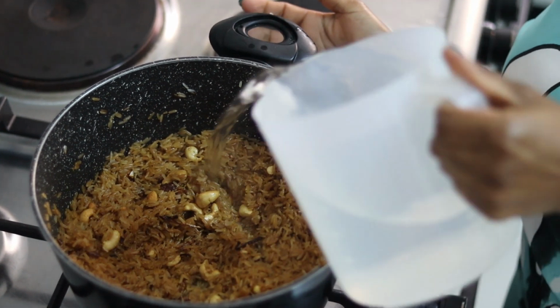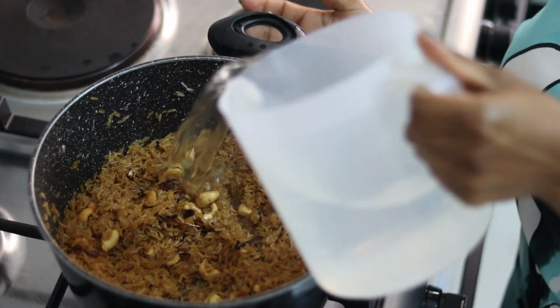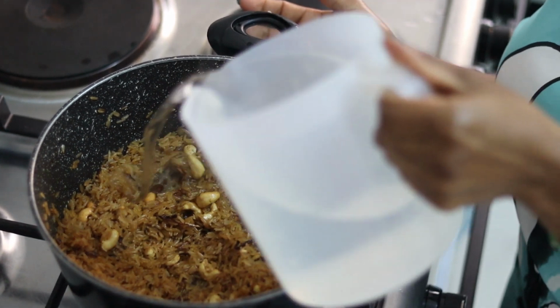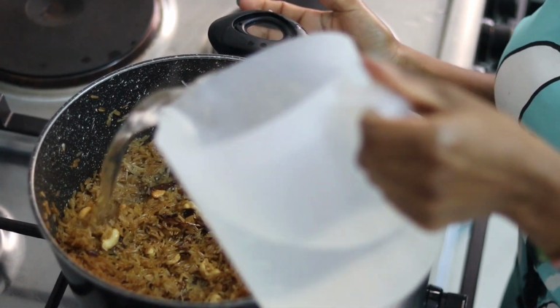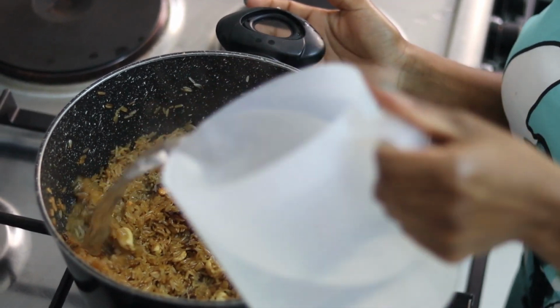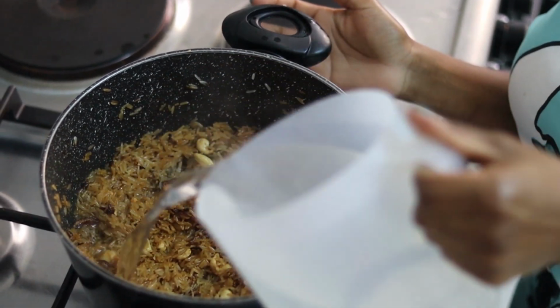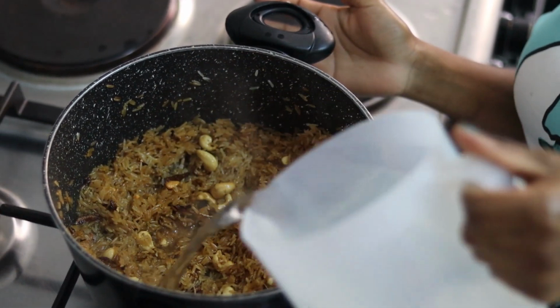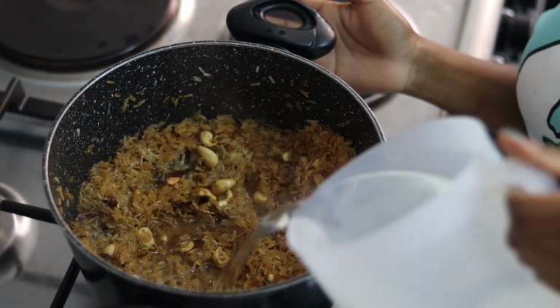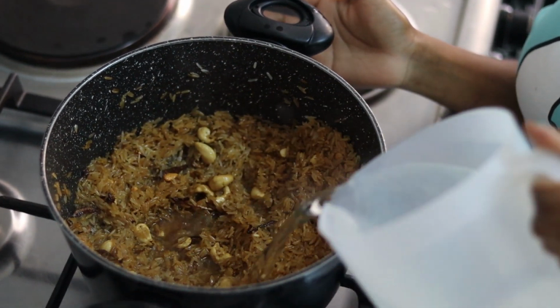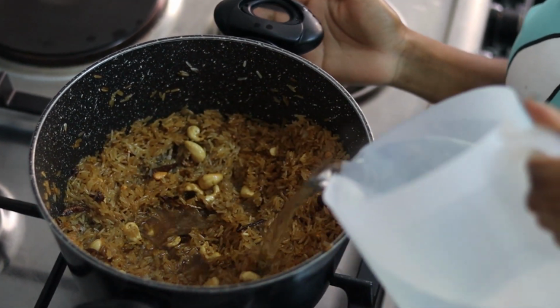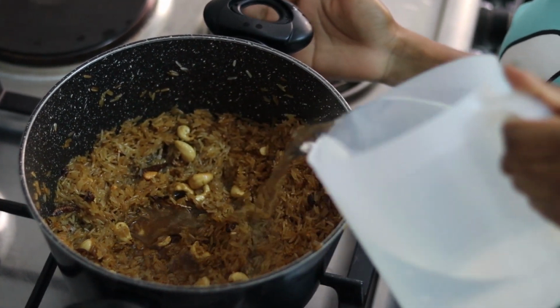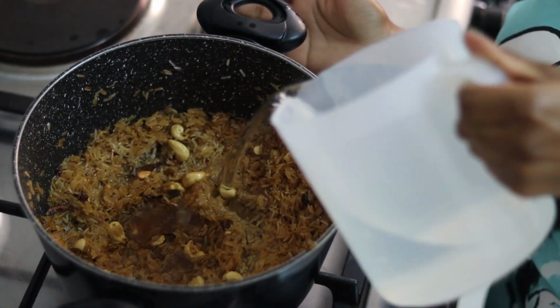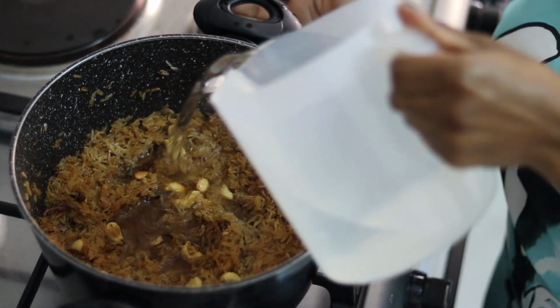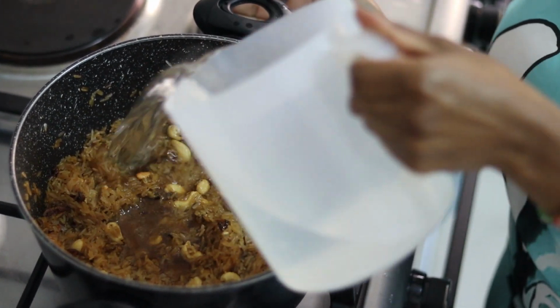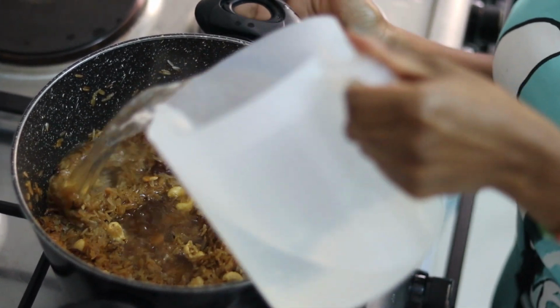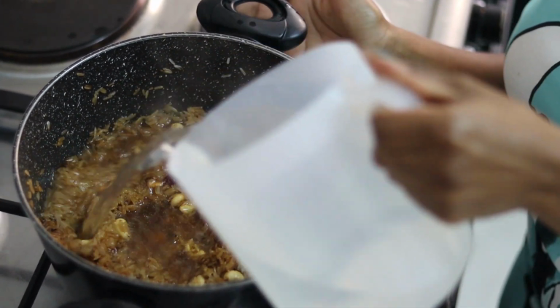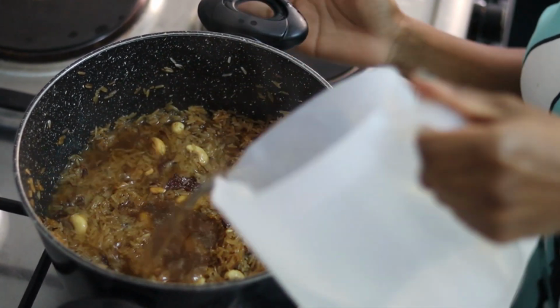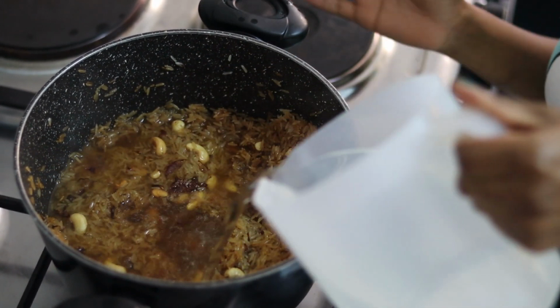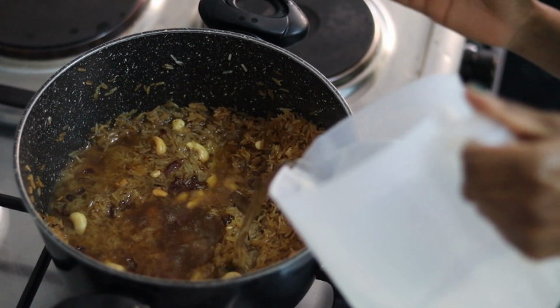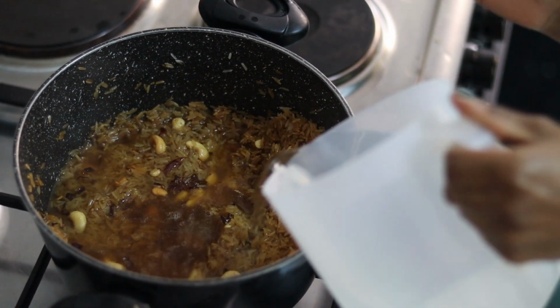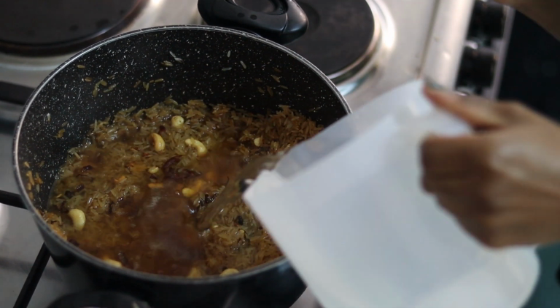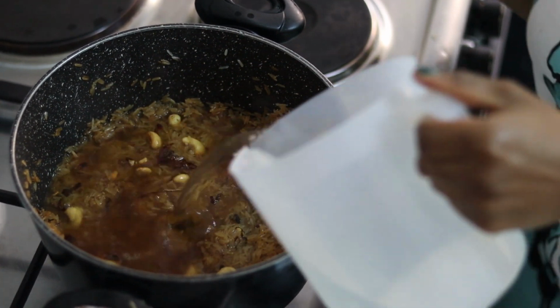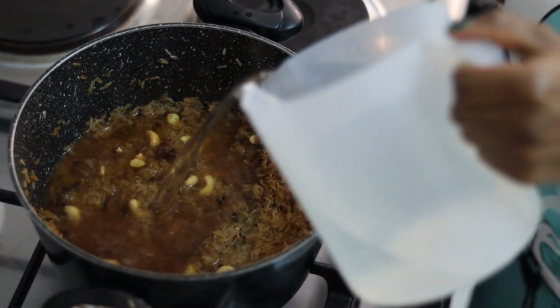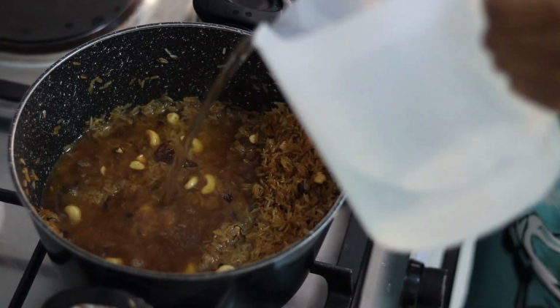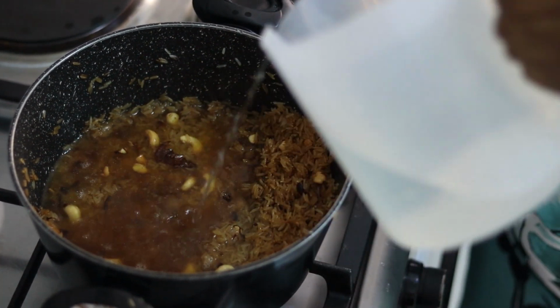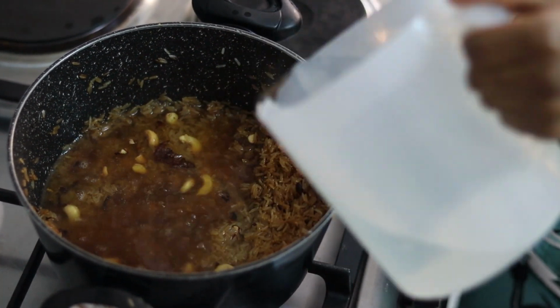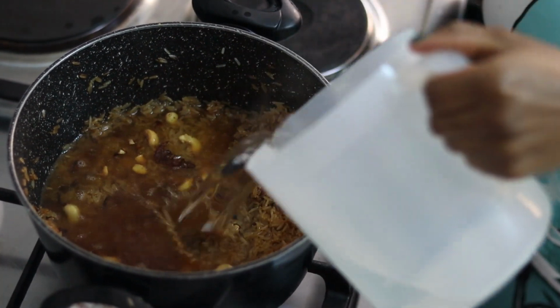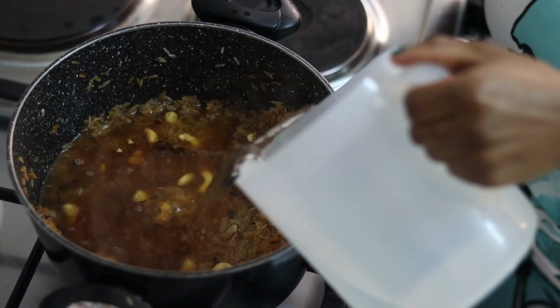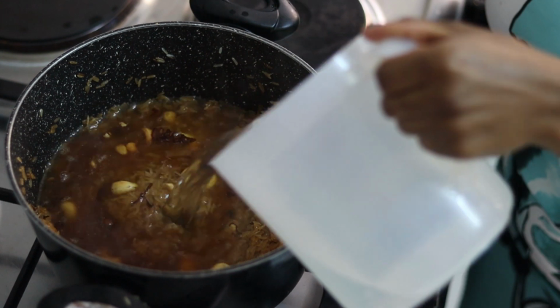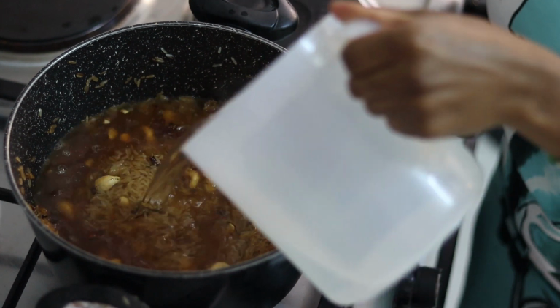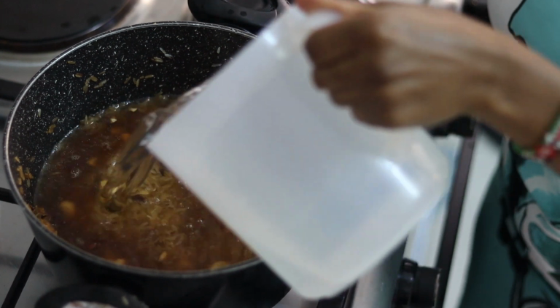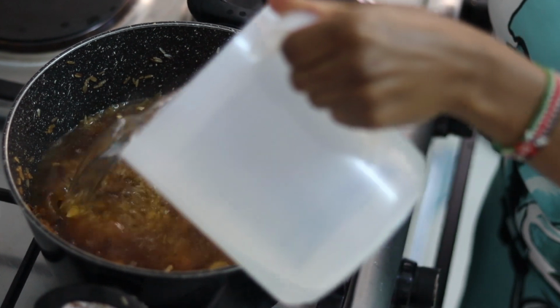Then I'm going to add in my water which I had measured earlier.